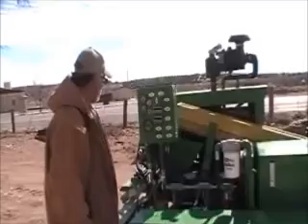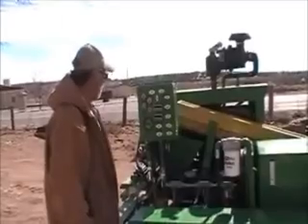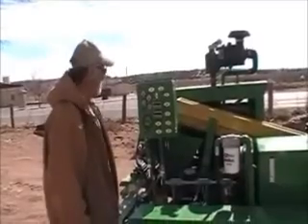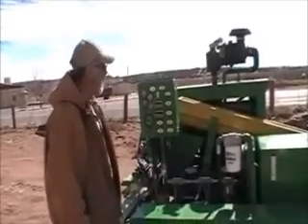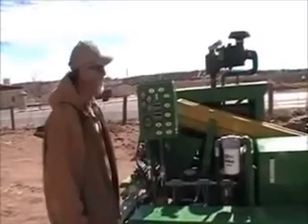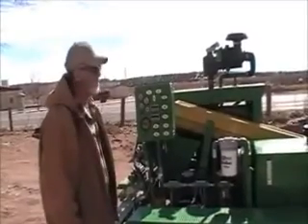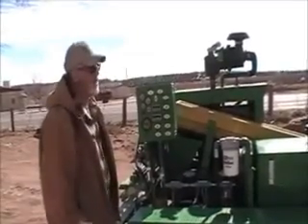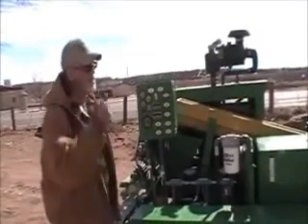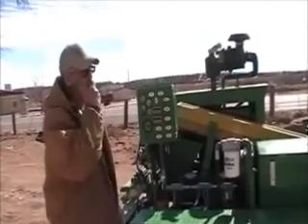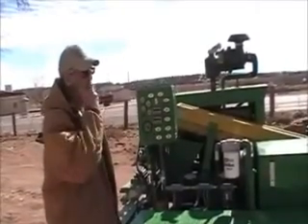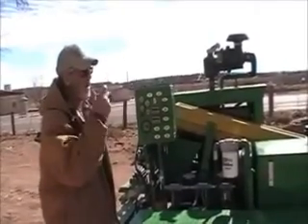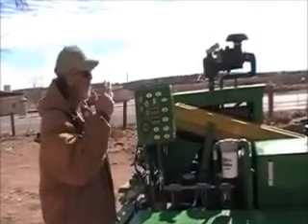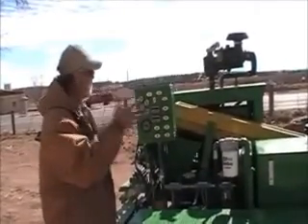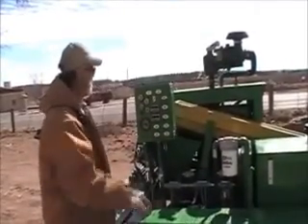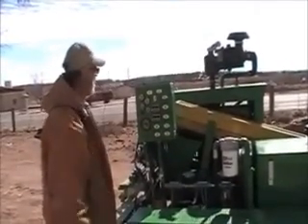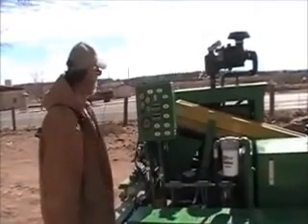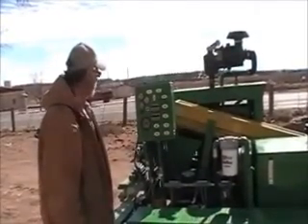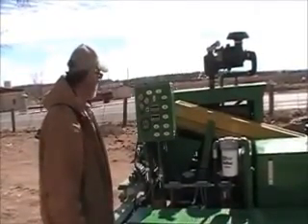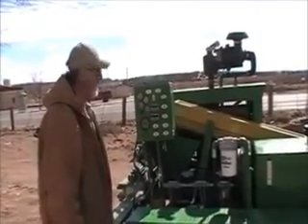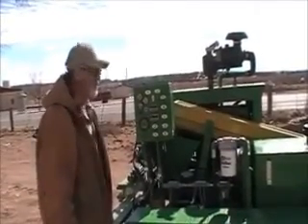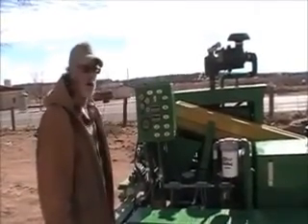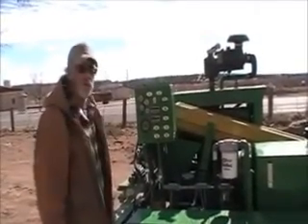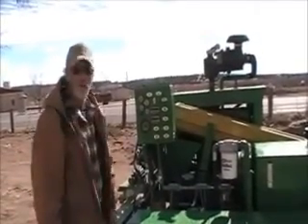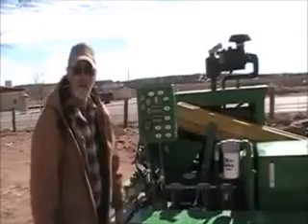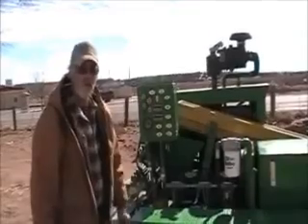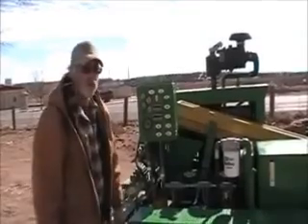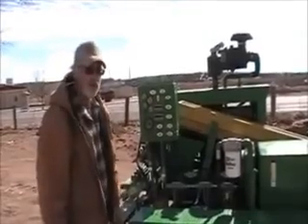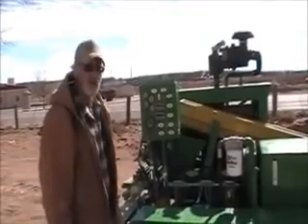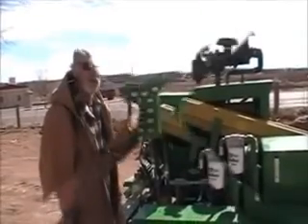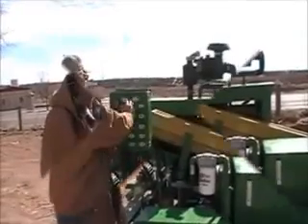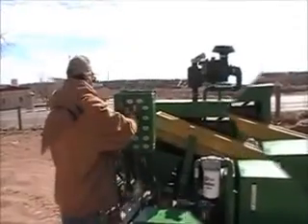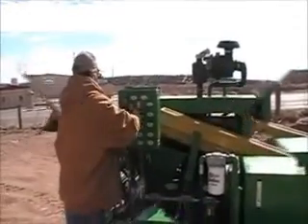We are going to run this through its paces. We will be running some dirt through it and making some blocks. We have already made probably a thousand blocks of this.